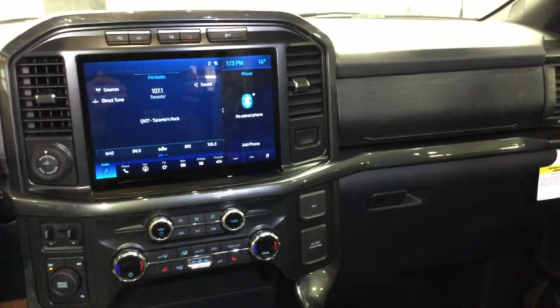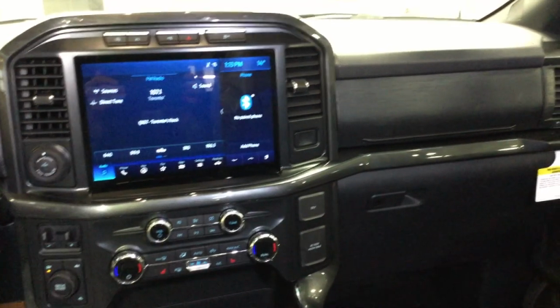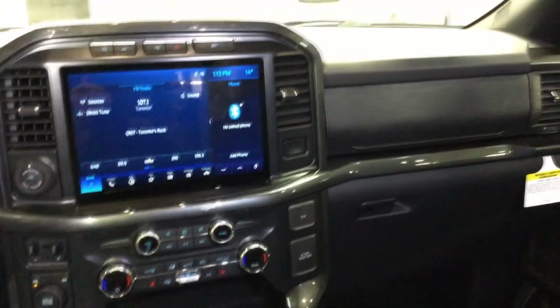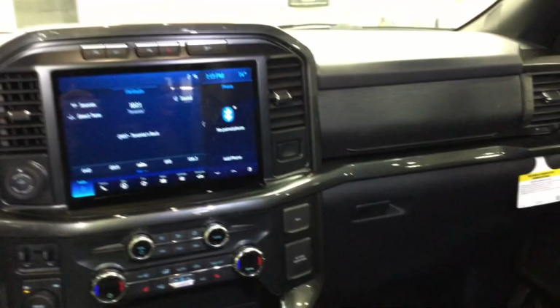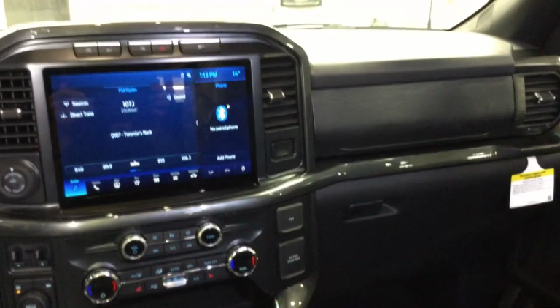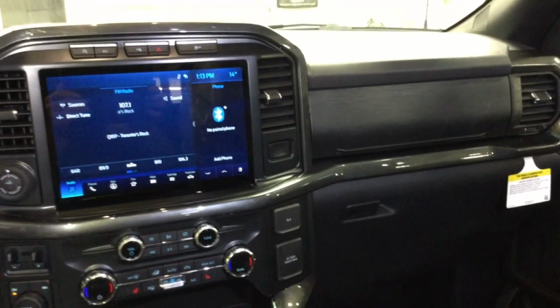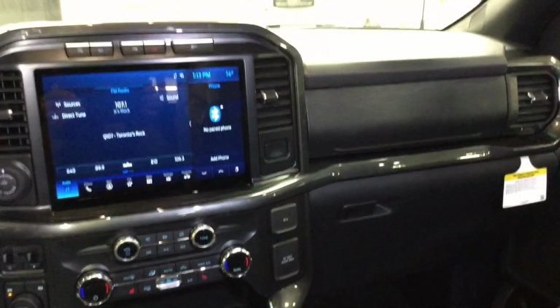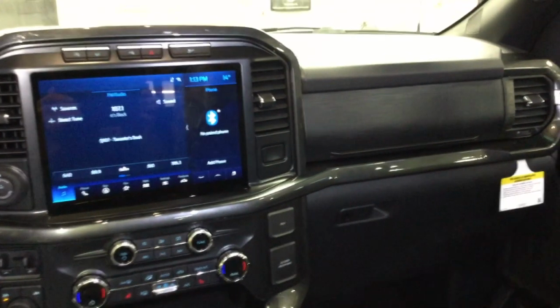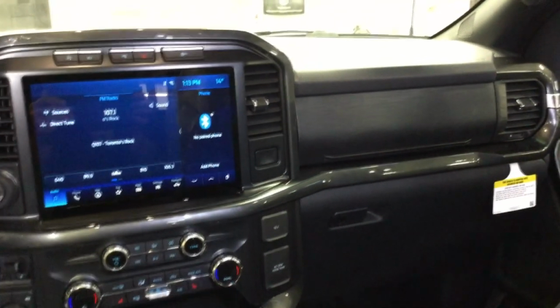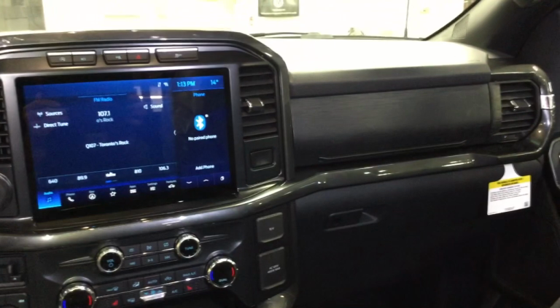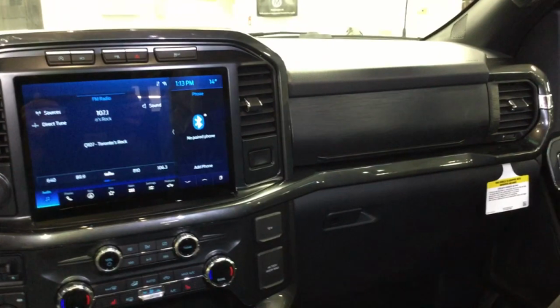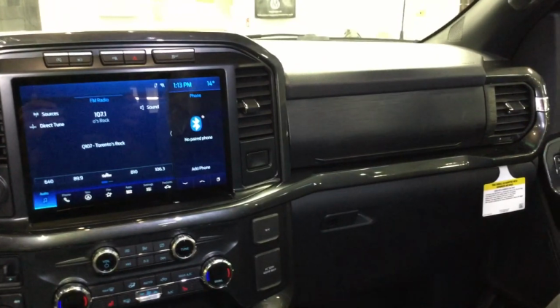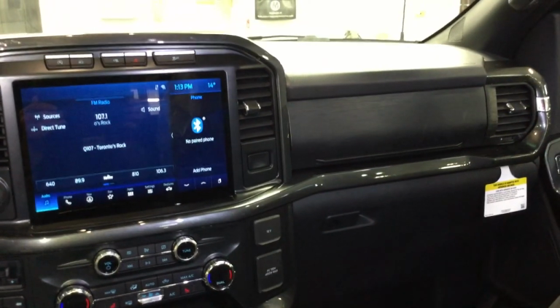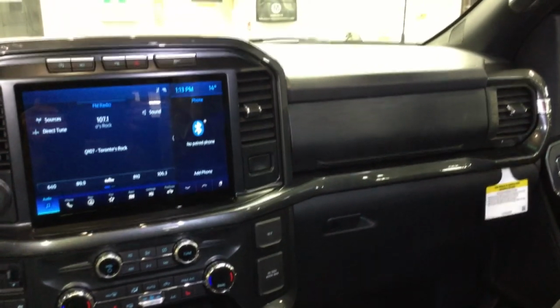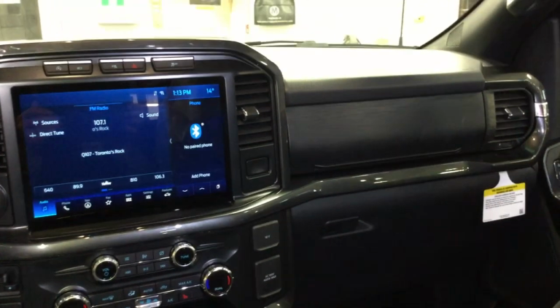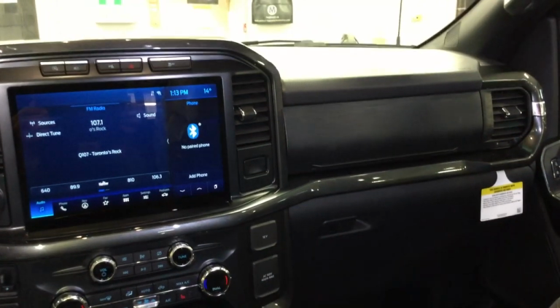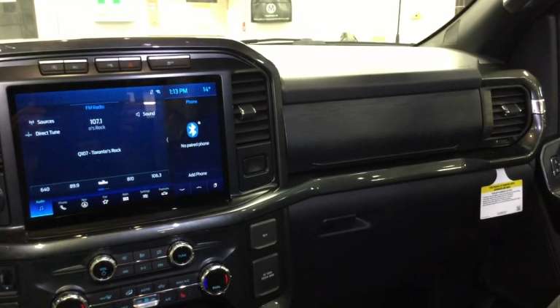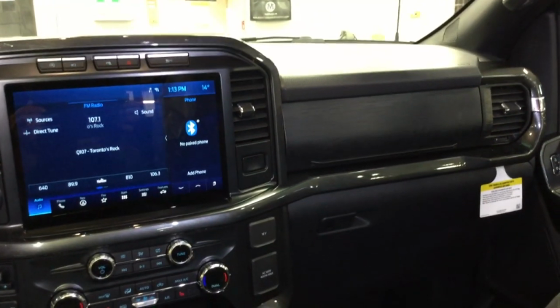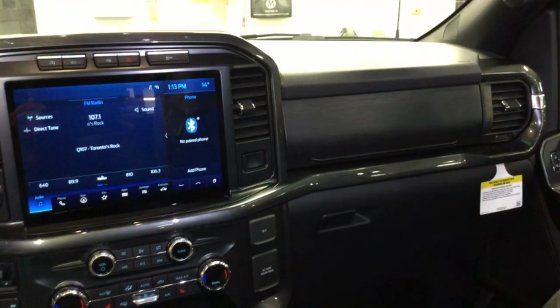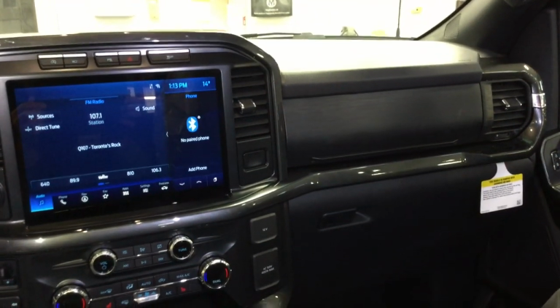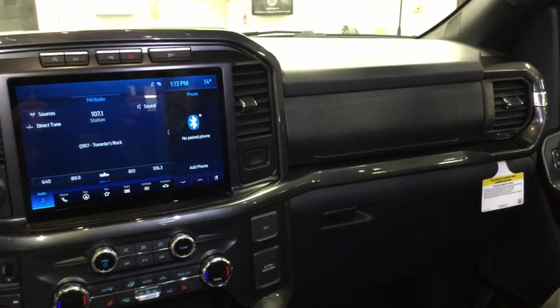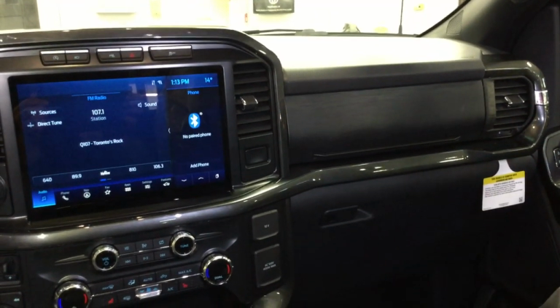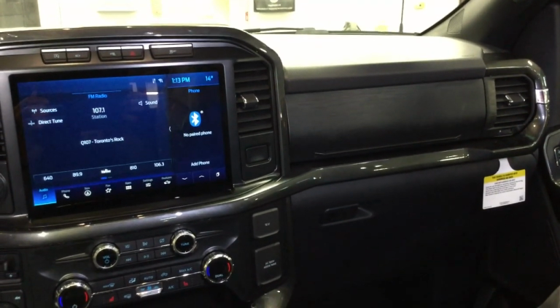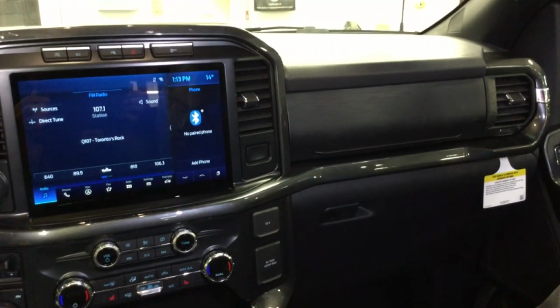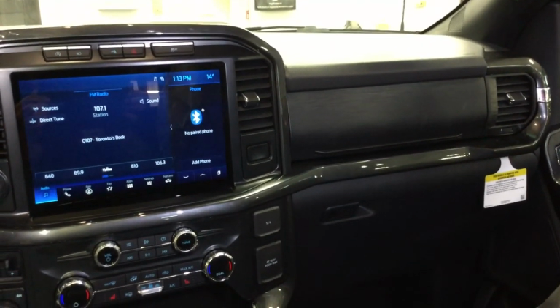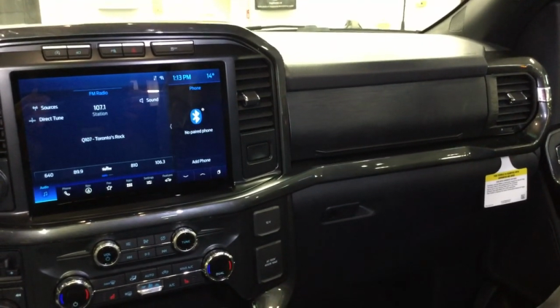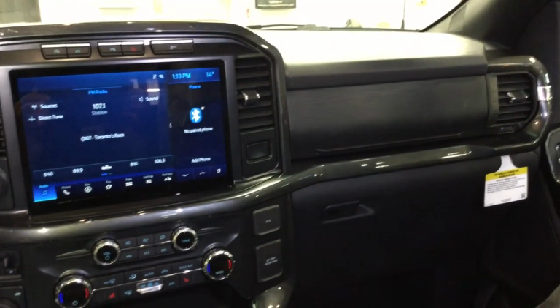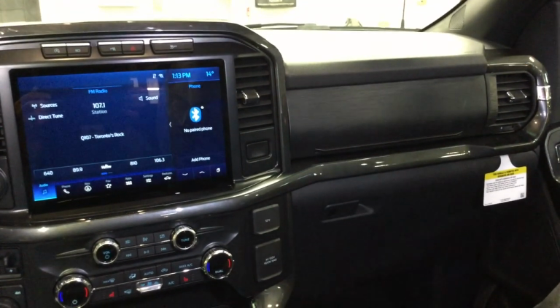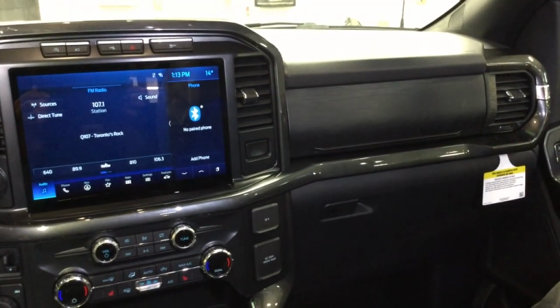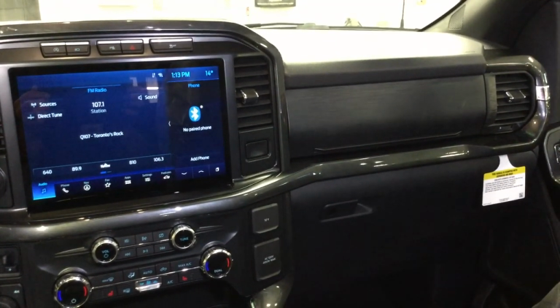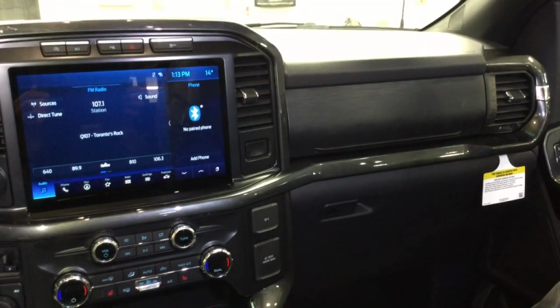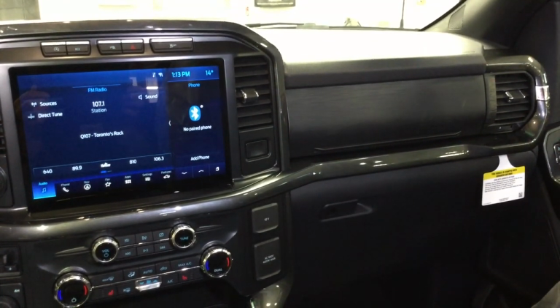Well, here we are — the new 2021 F-150, just packed with technology and secret features.